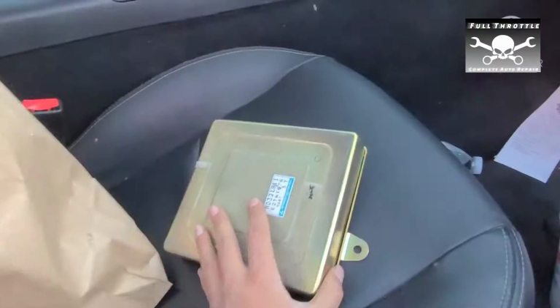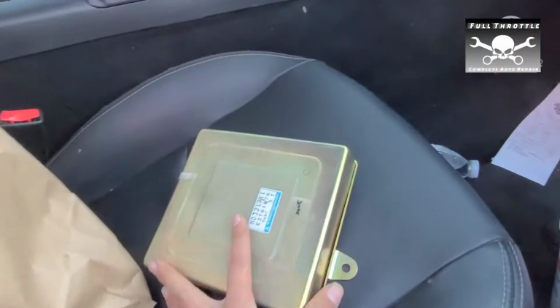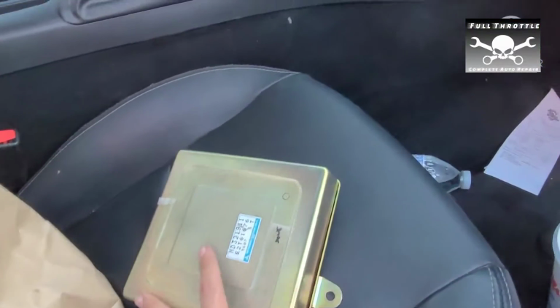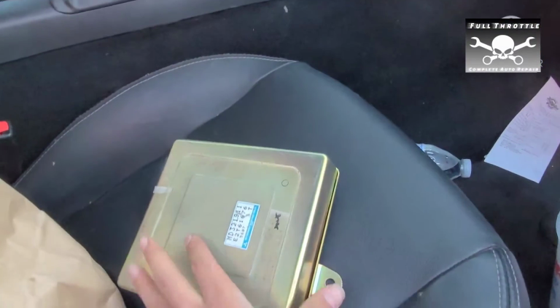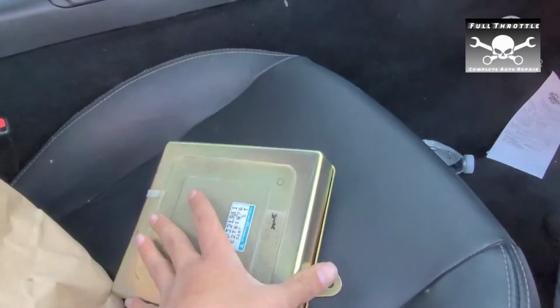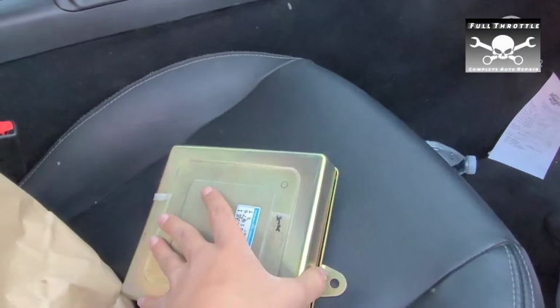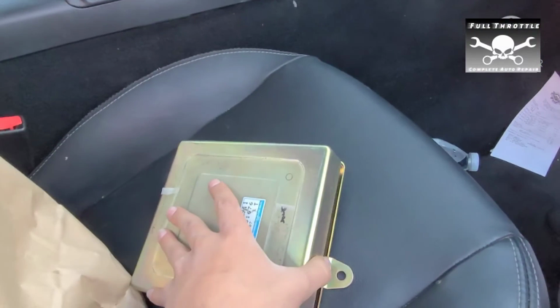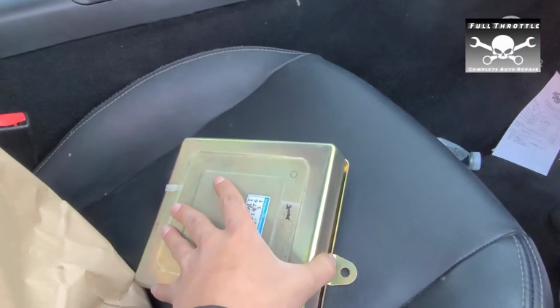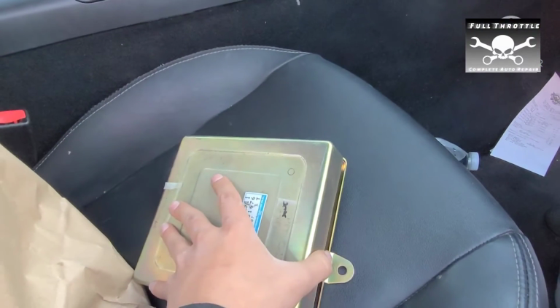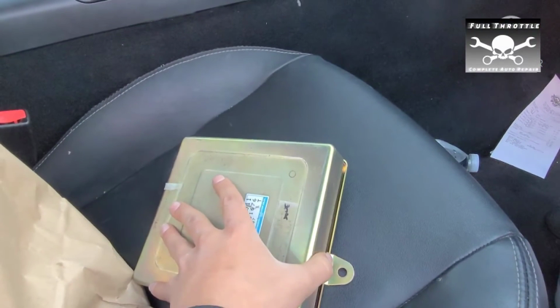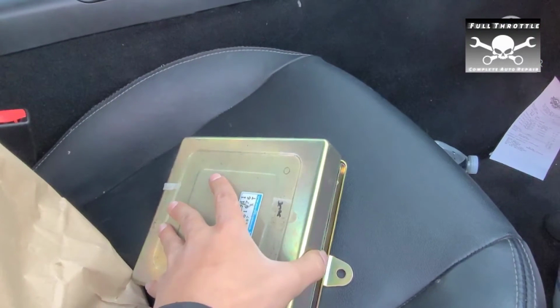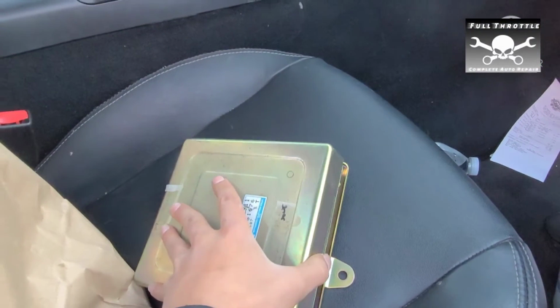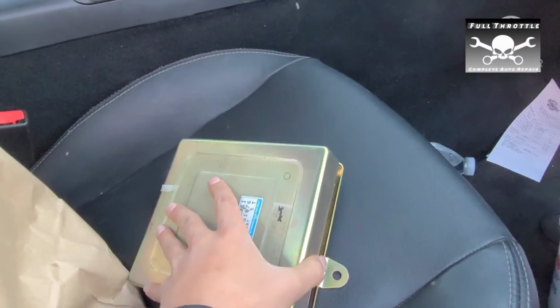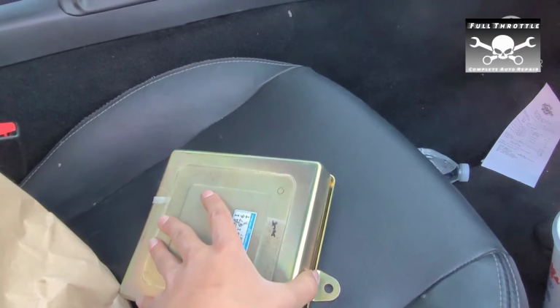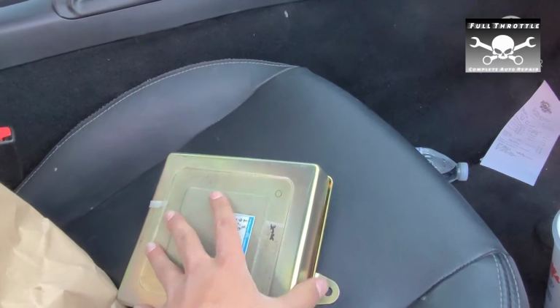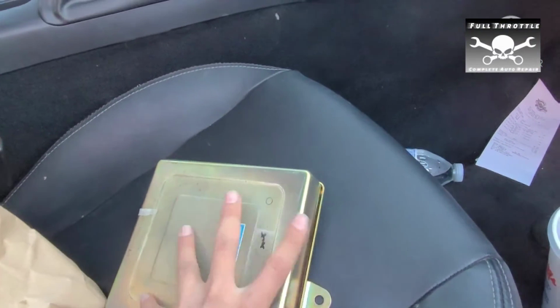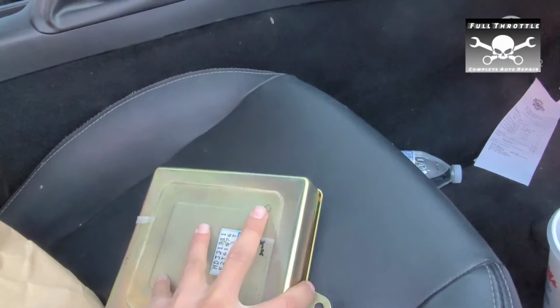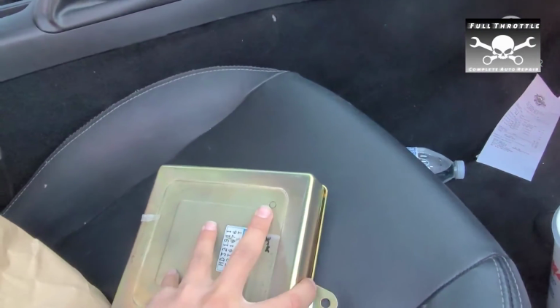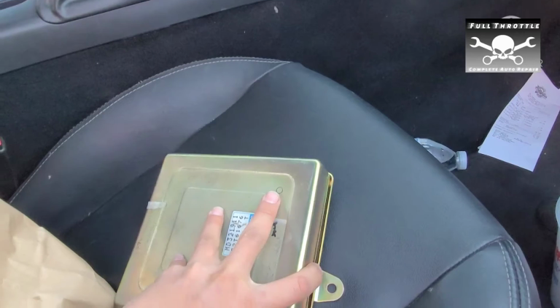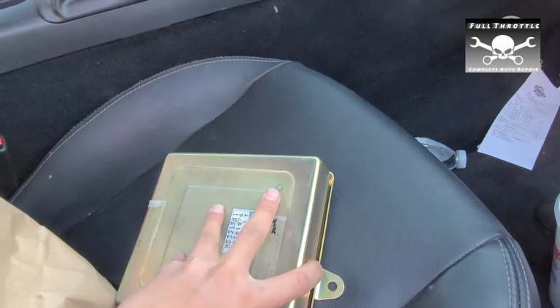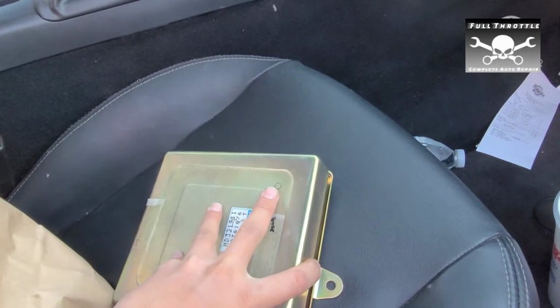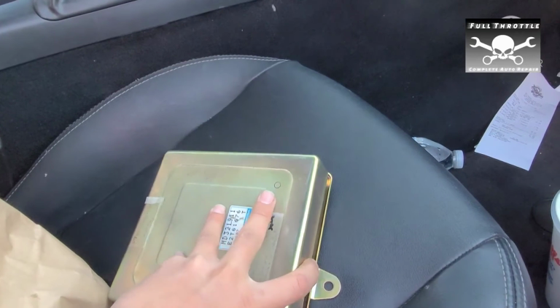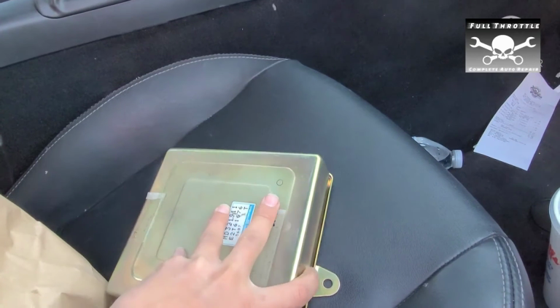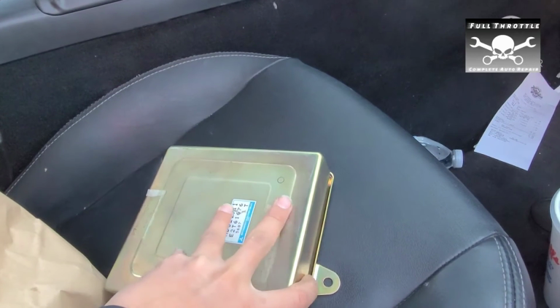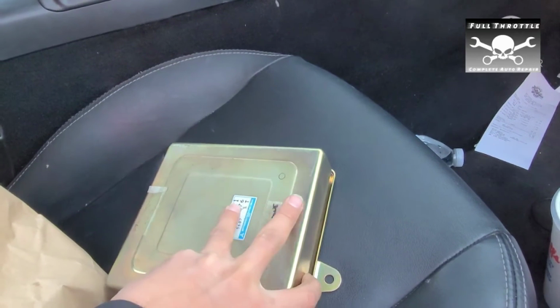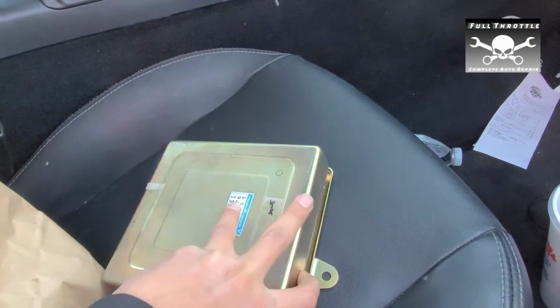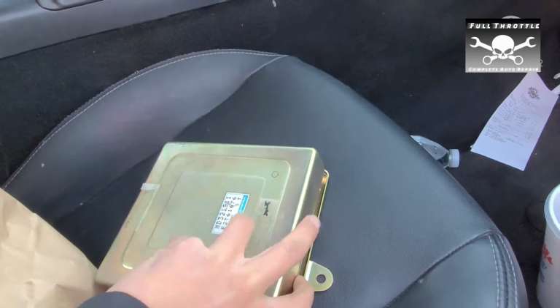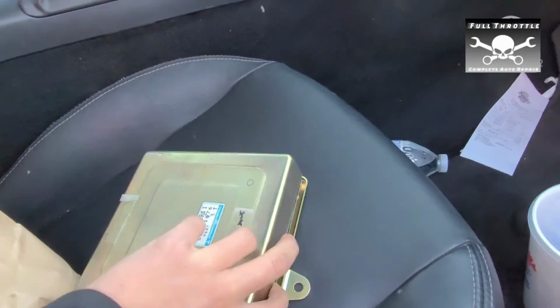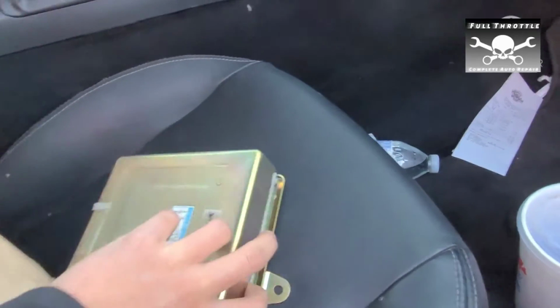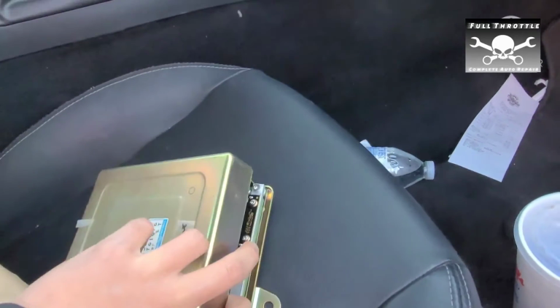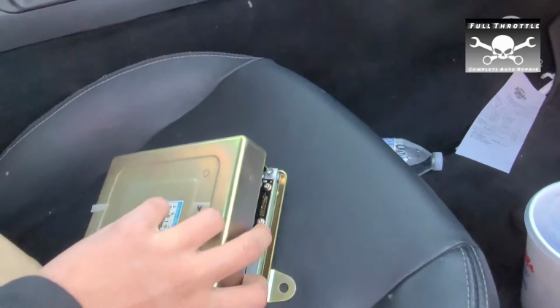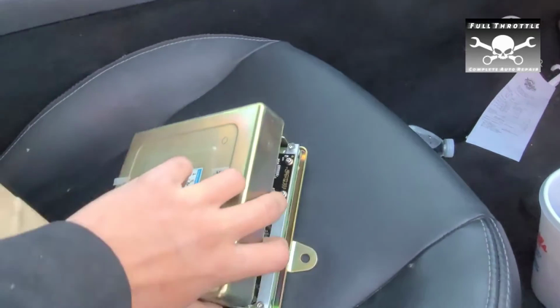This is the DSM link. We cracked it open to make sure it's authentic. The moment of truth.